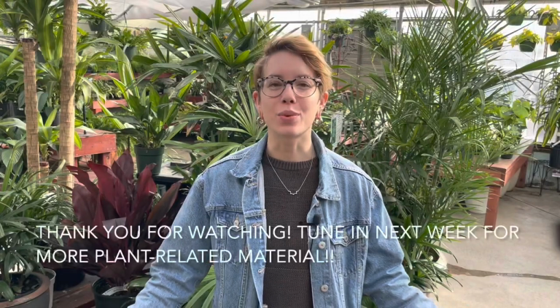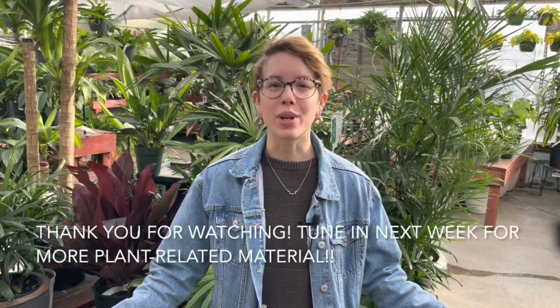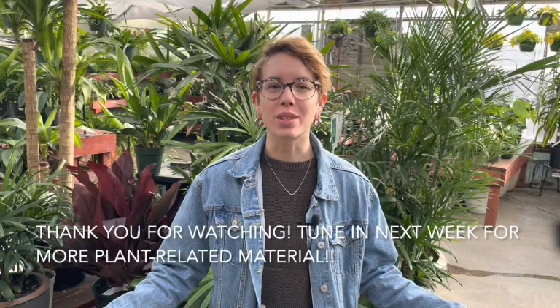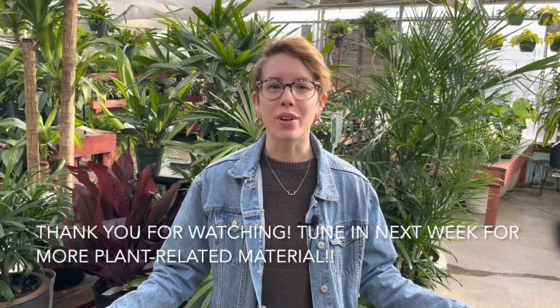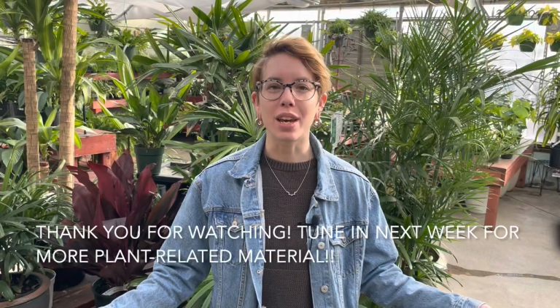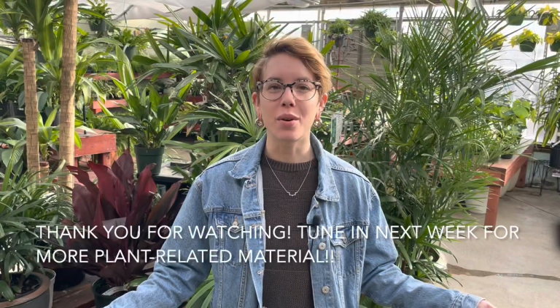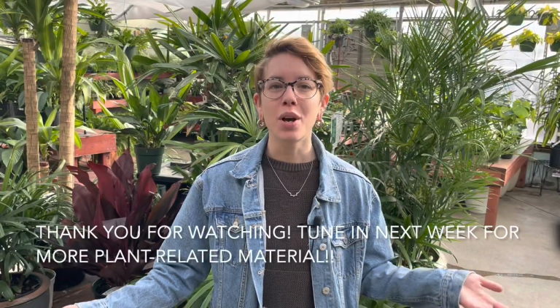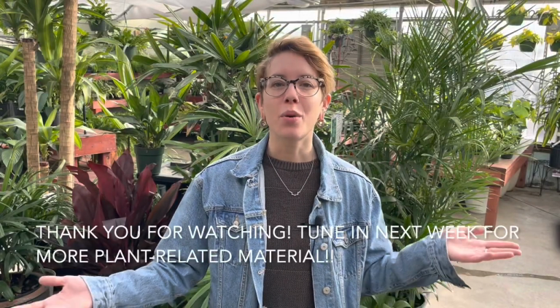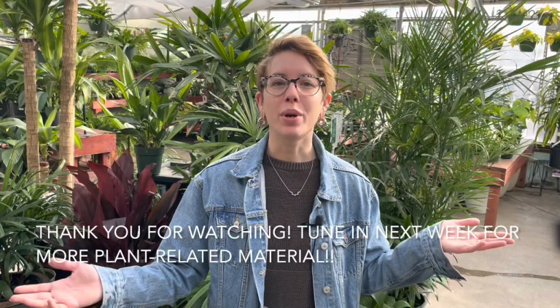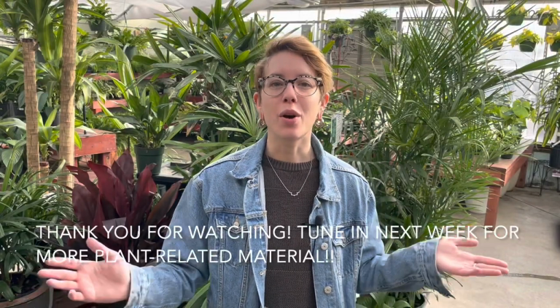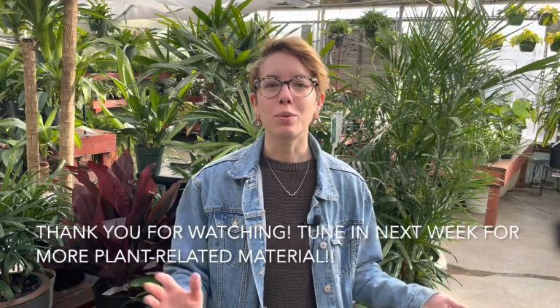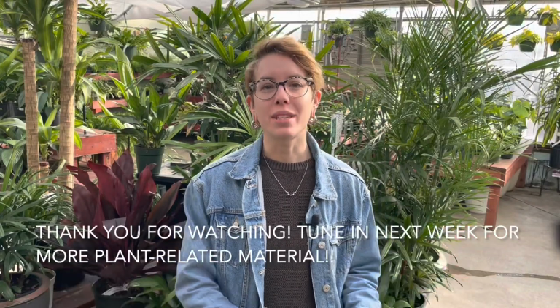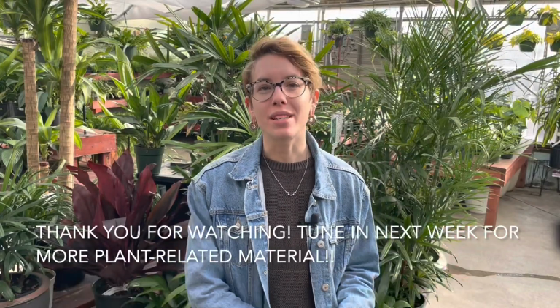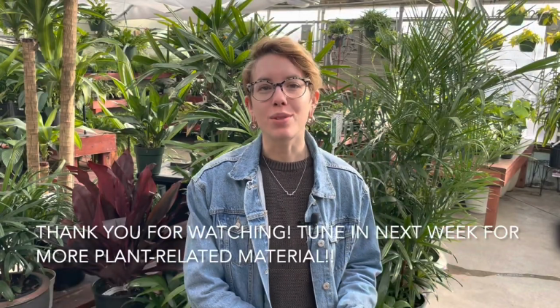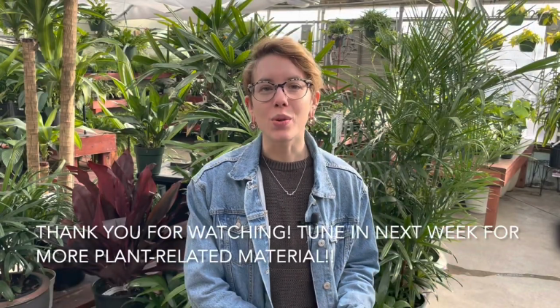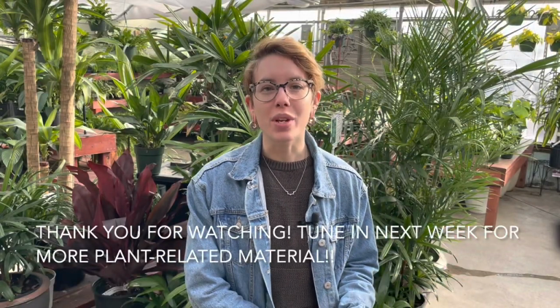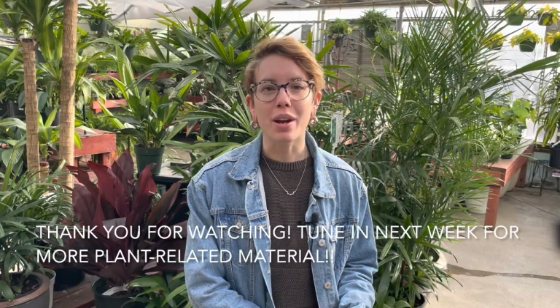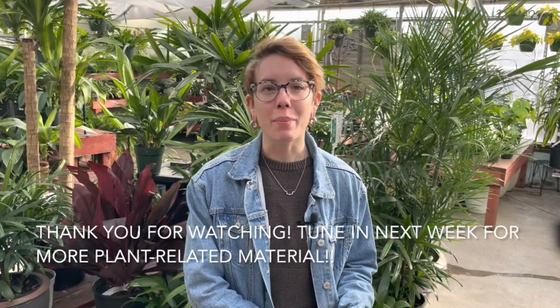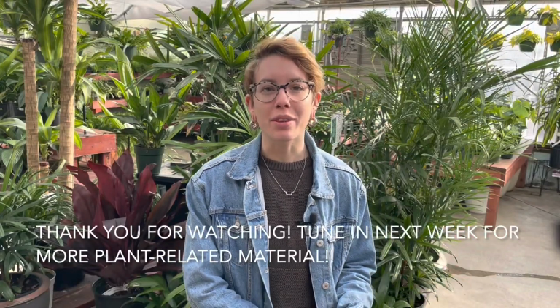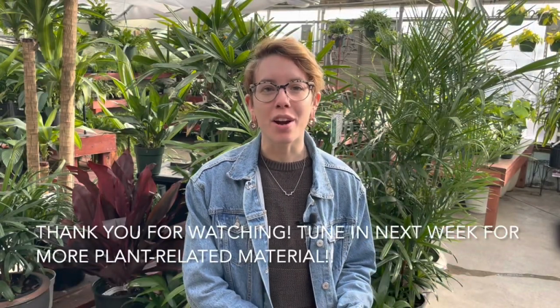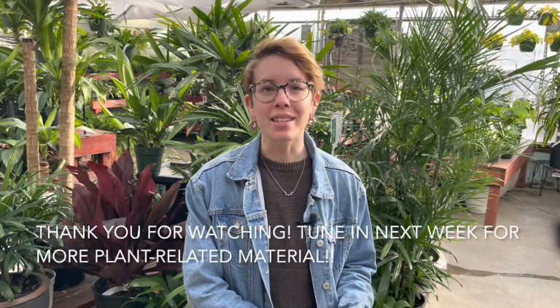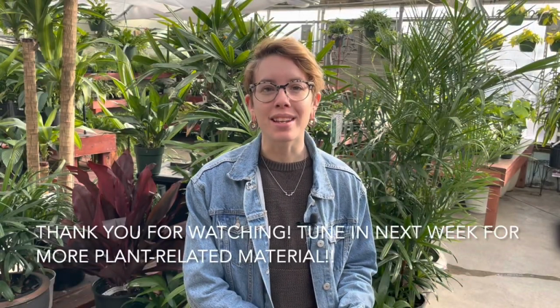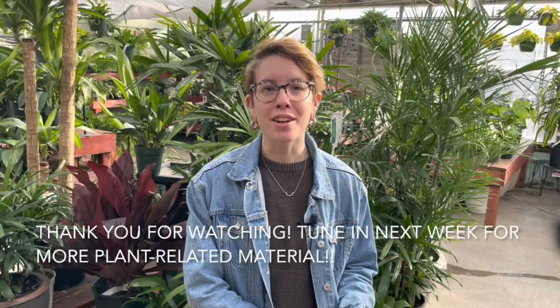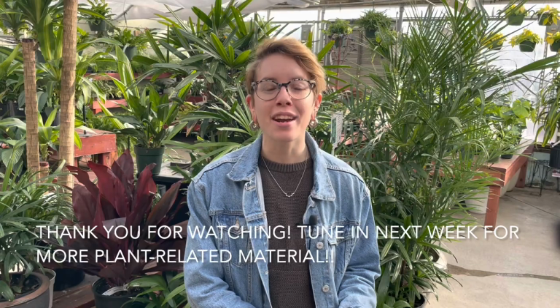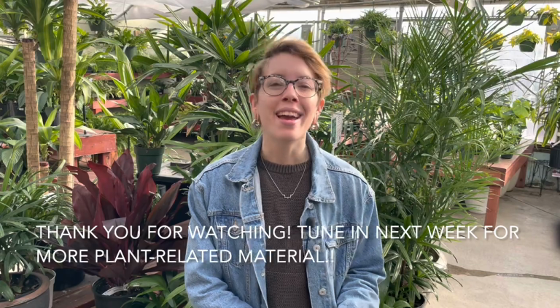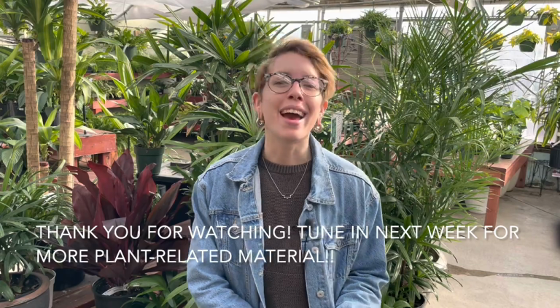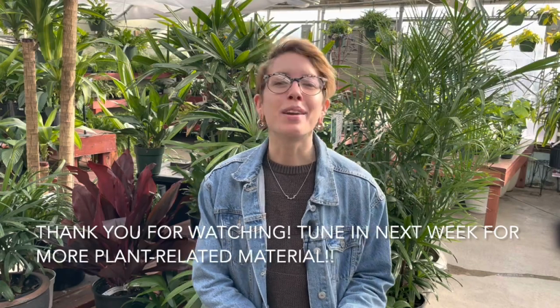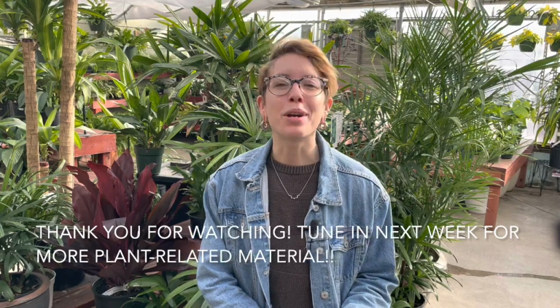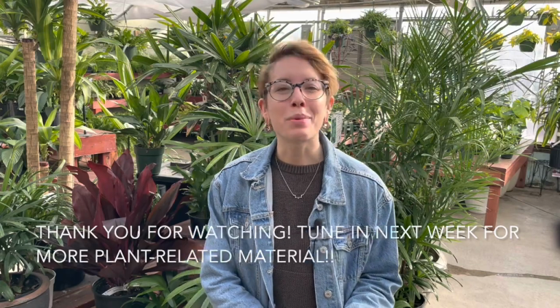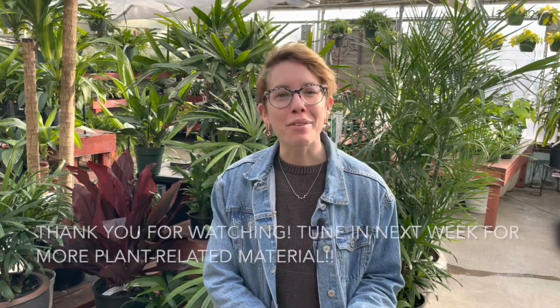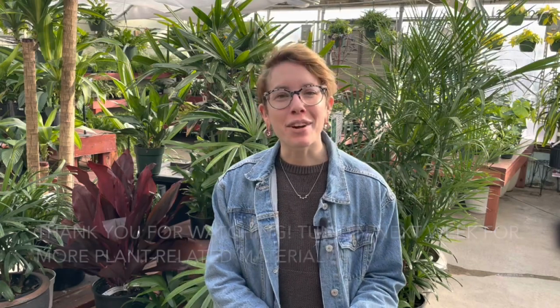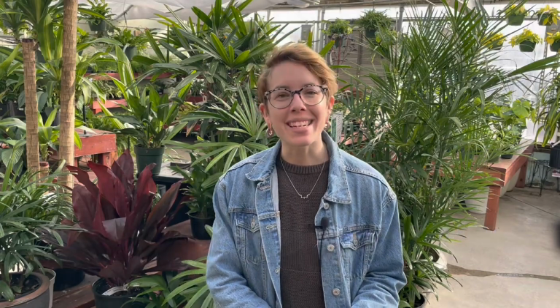Thank you for watching this week's video. We hope to see you soon here at Bath Garden Center and we hope you have a great day.